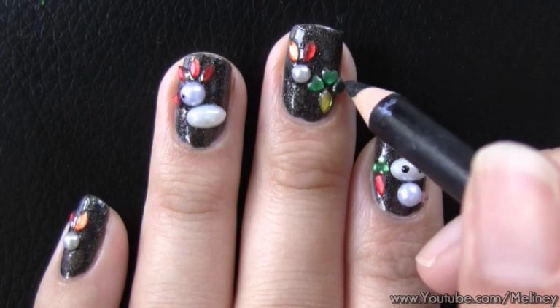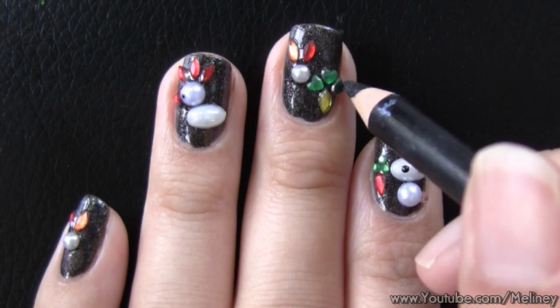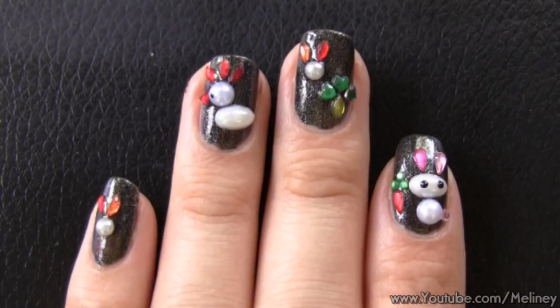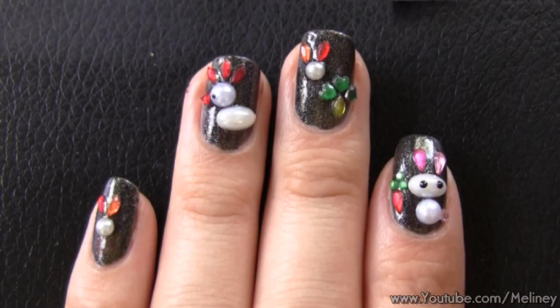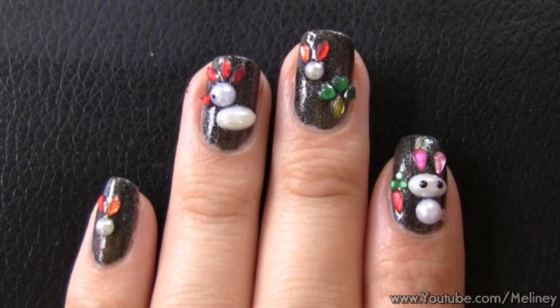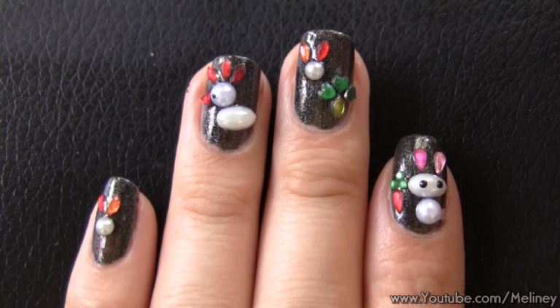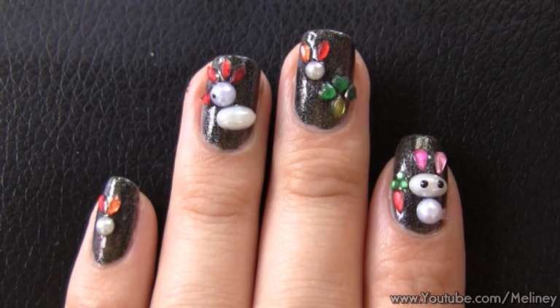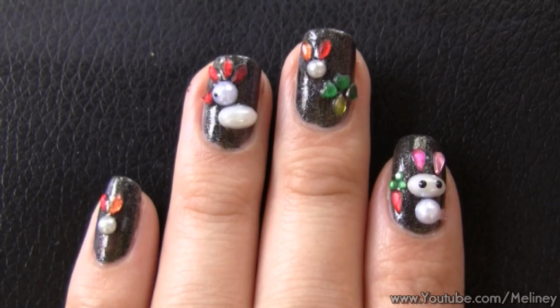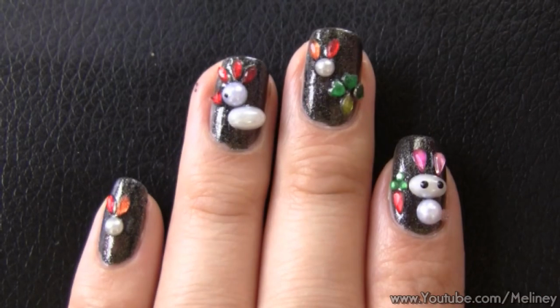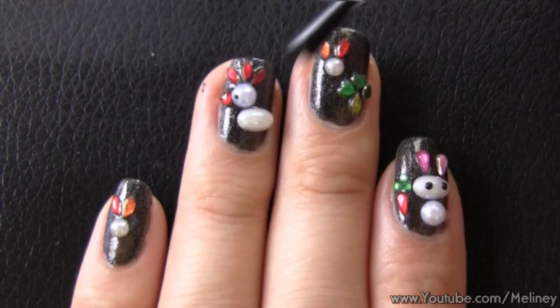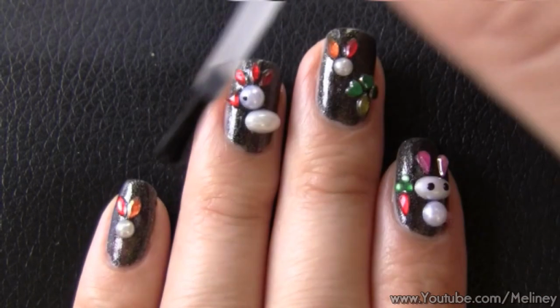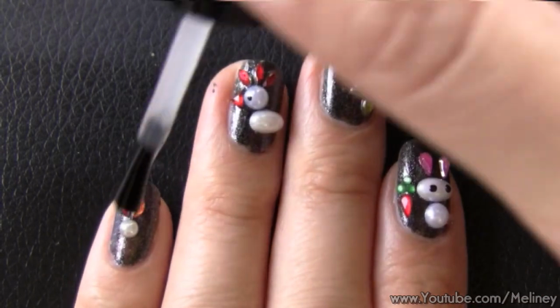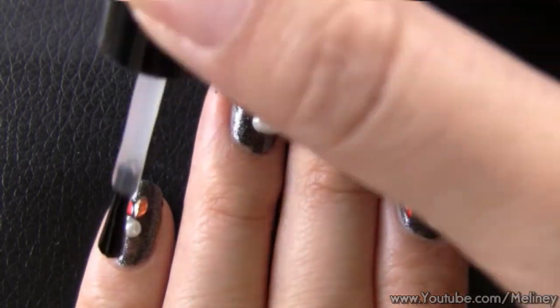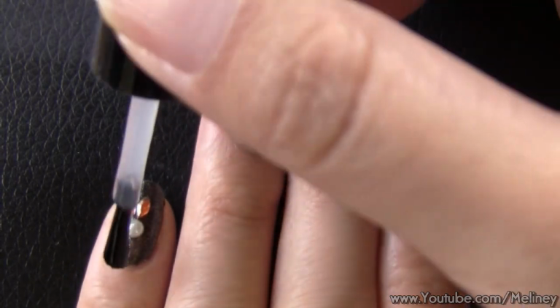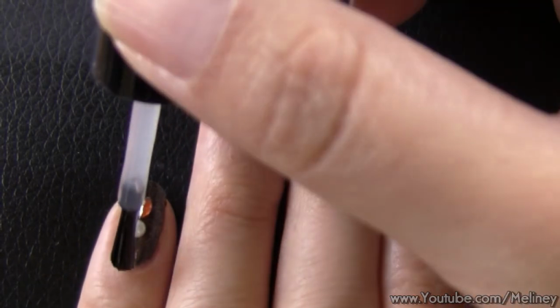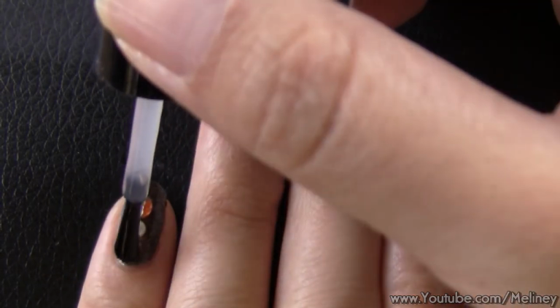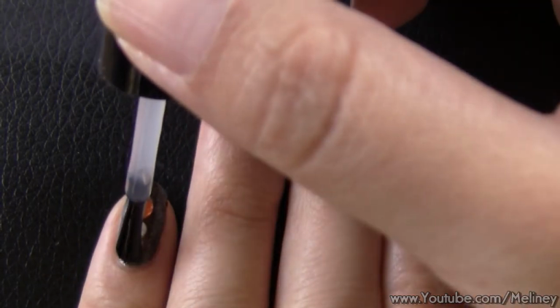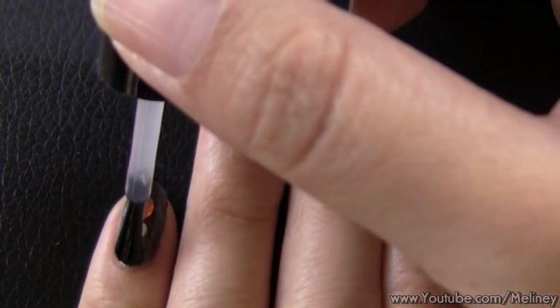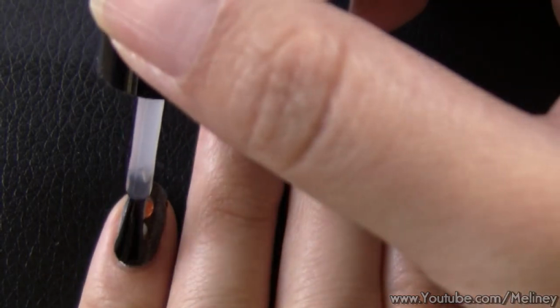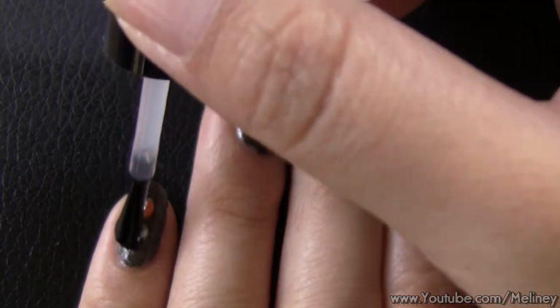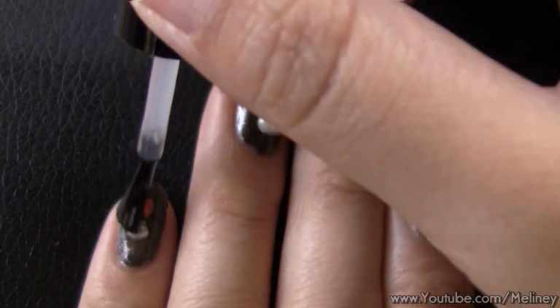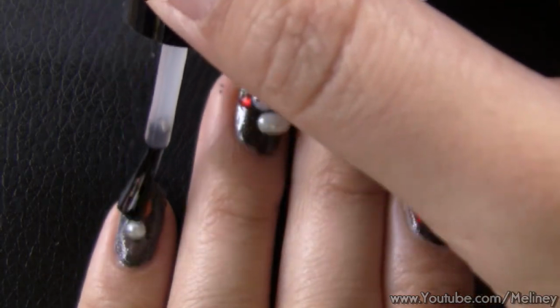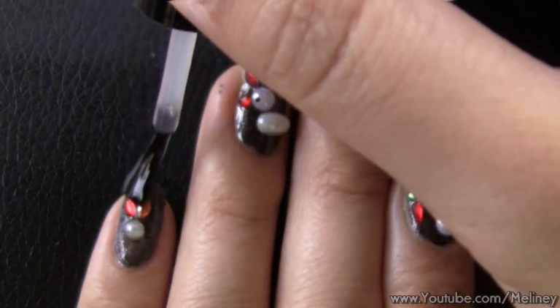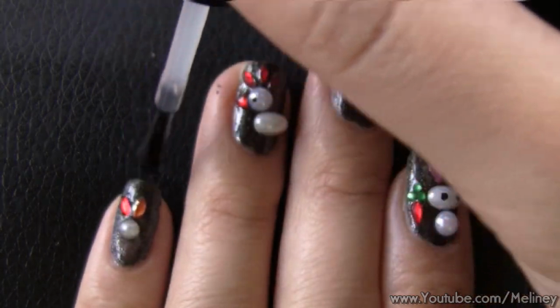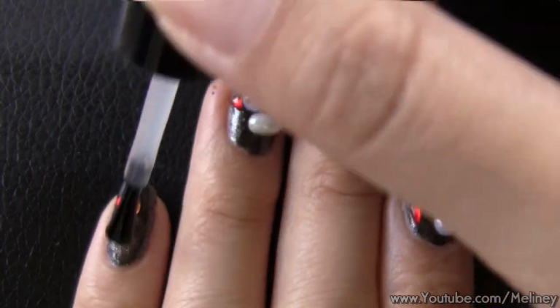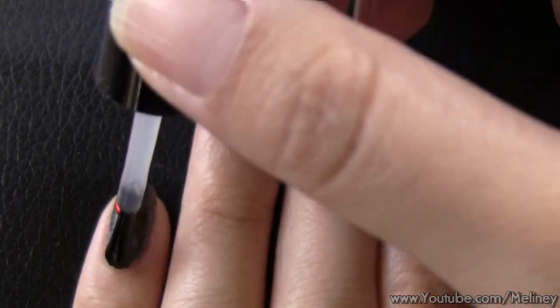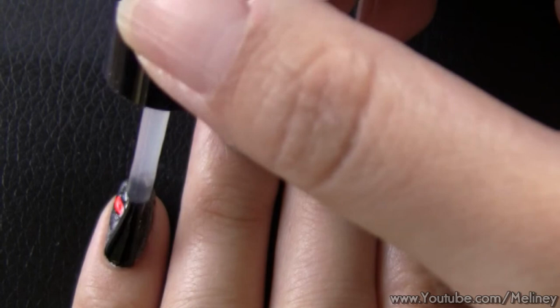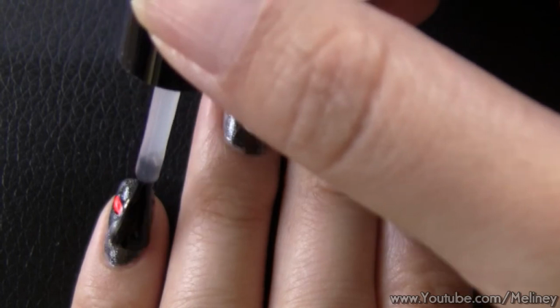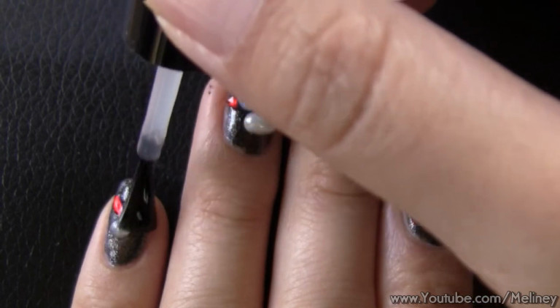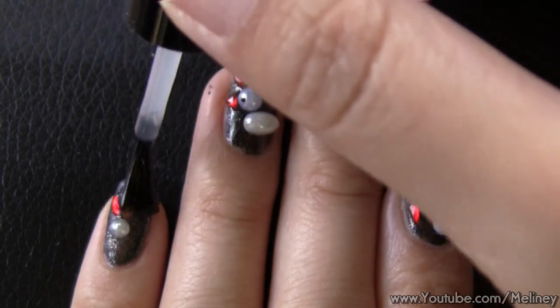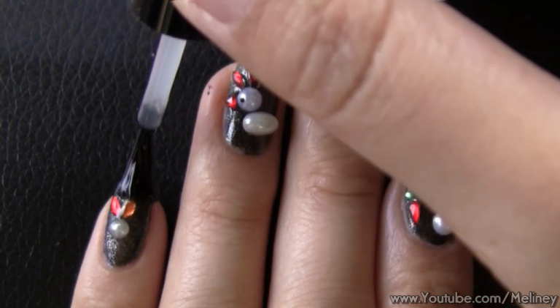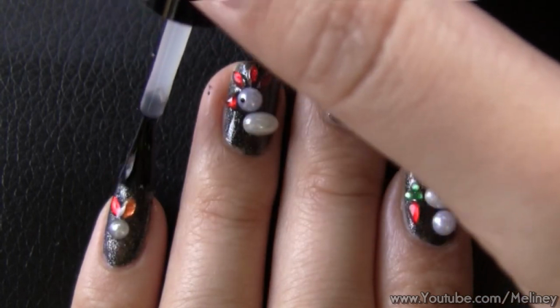When you're done, apply top coat over all the decals to secure them in place. And that's it!